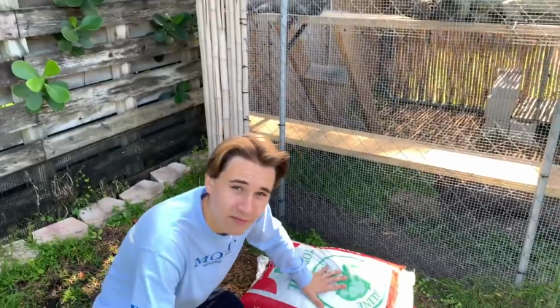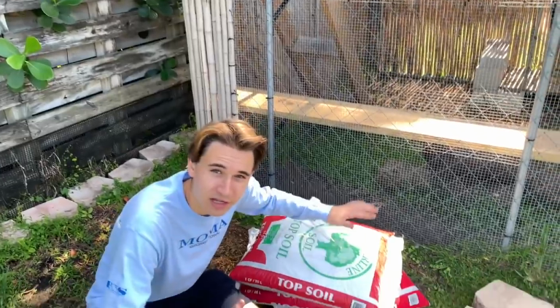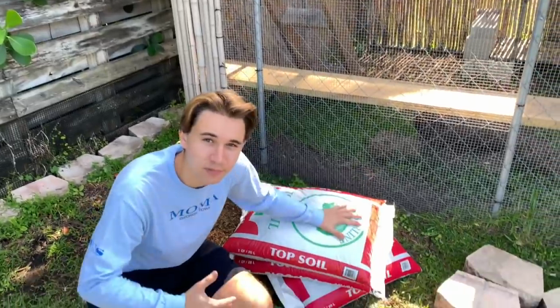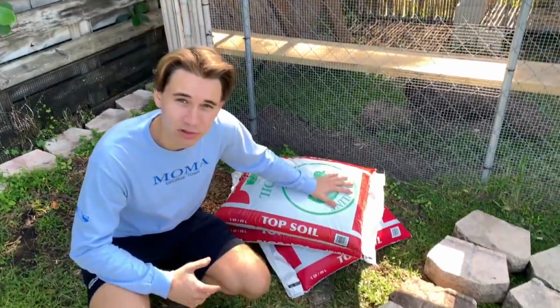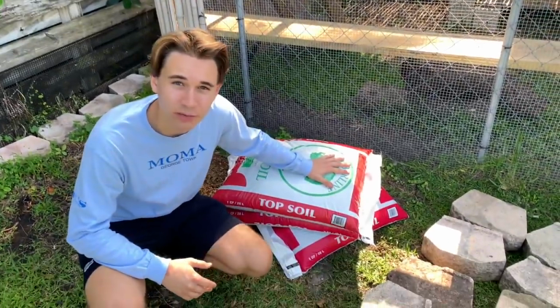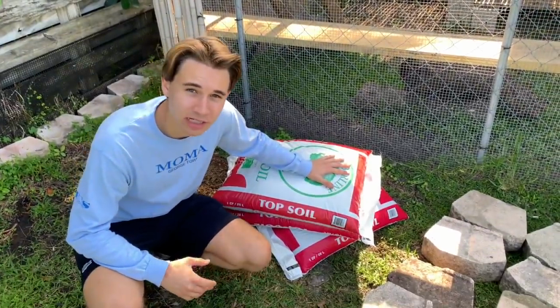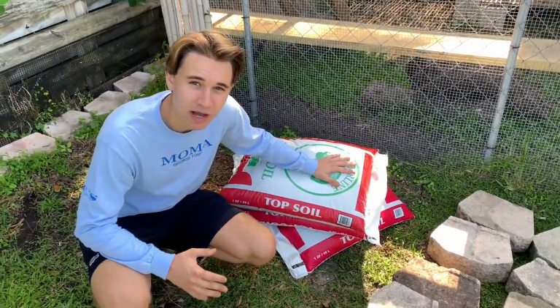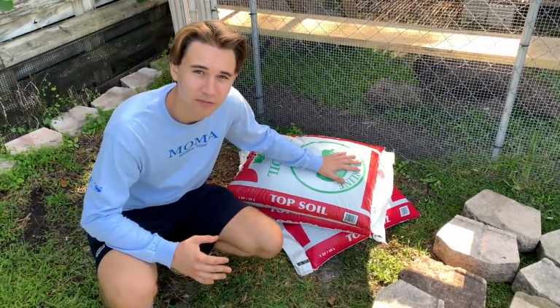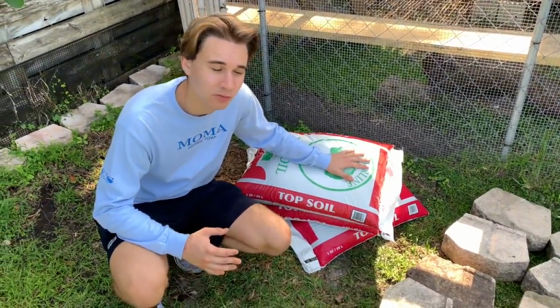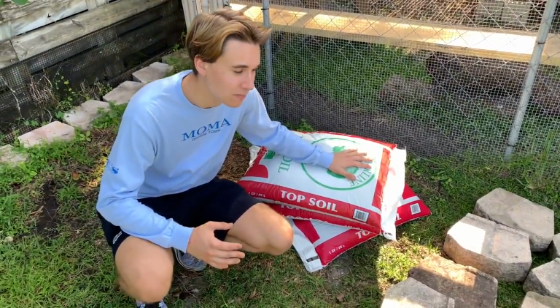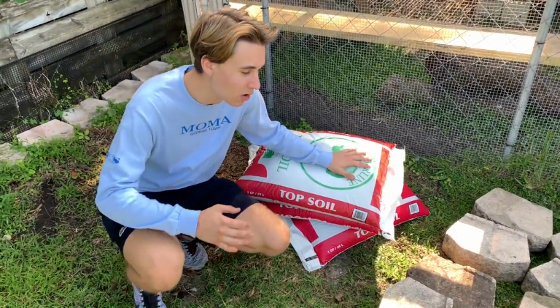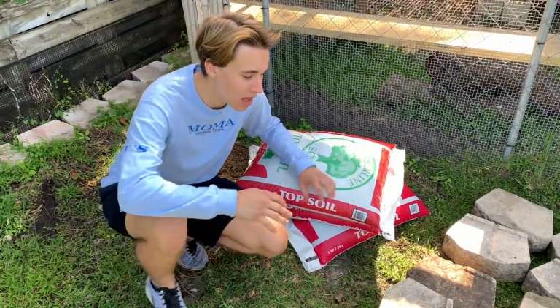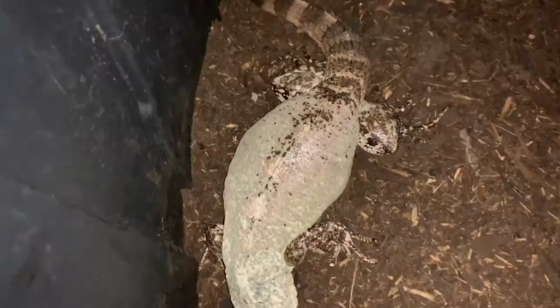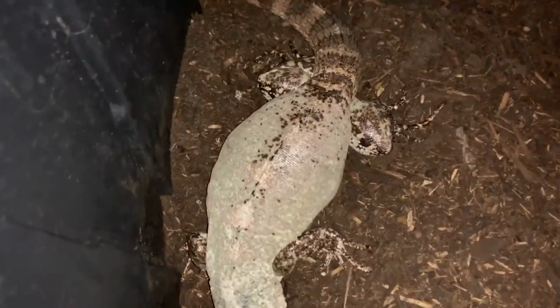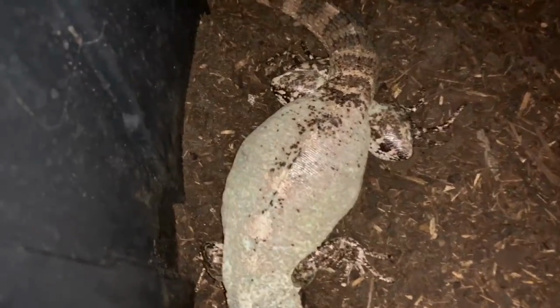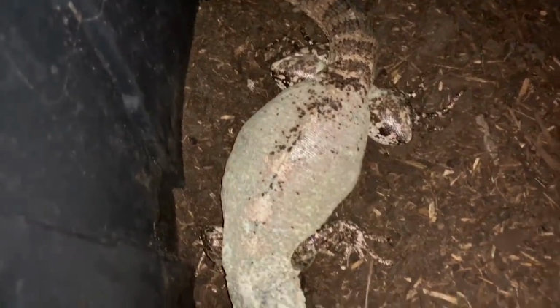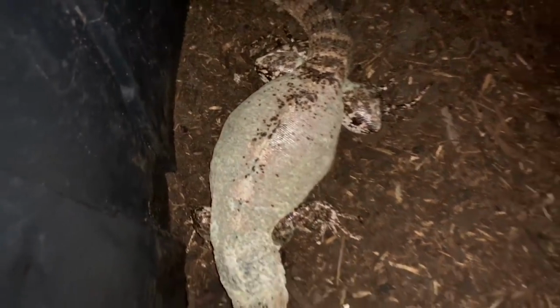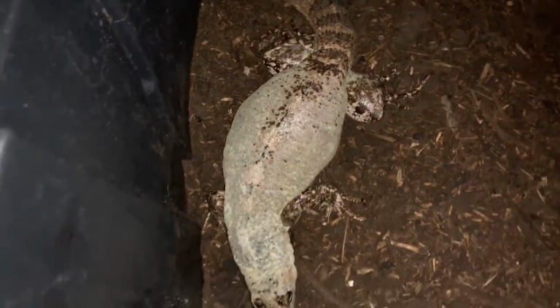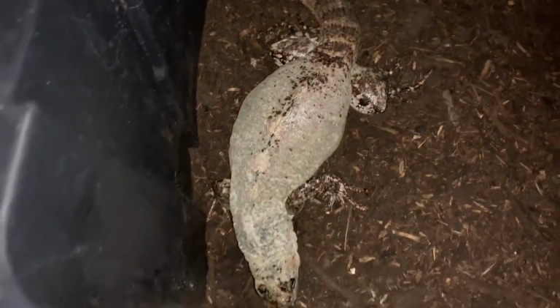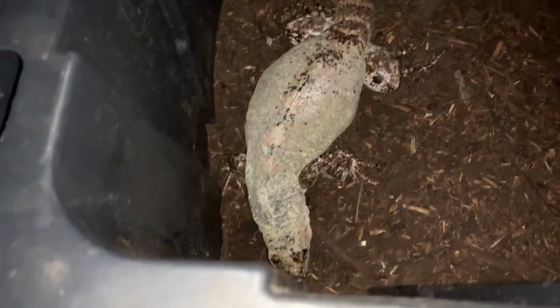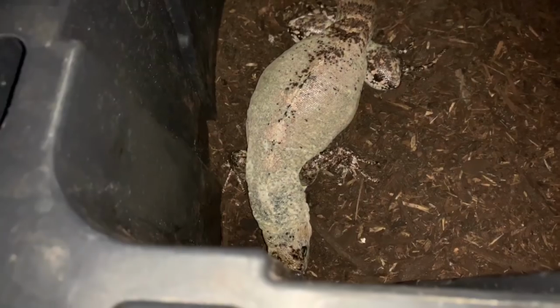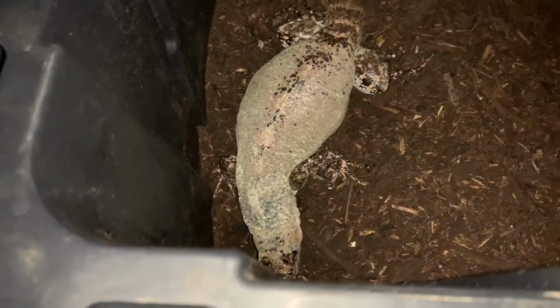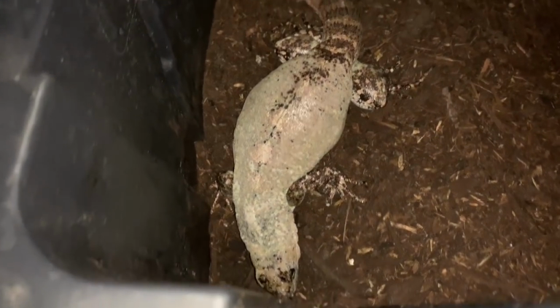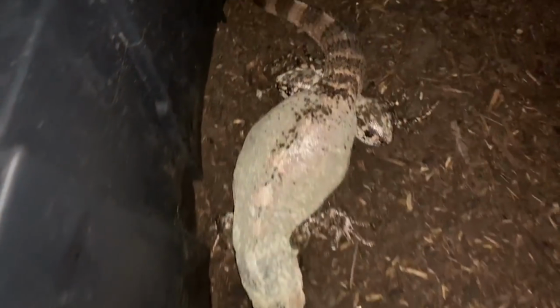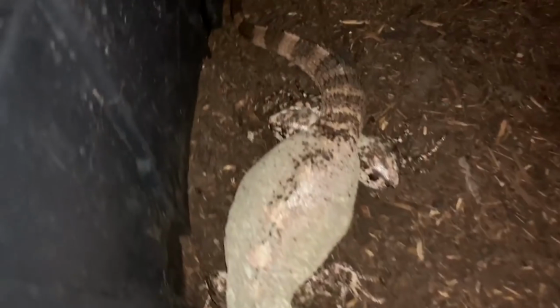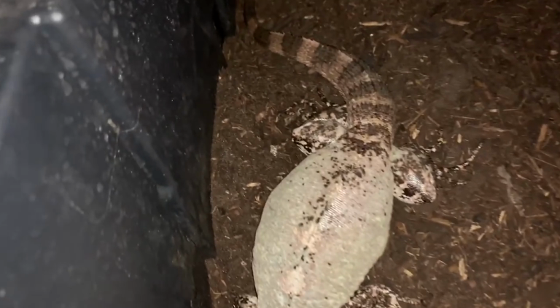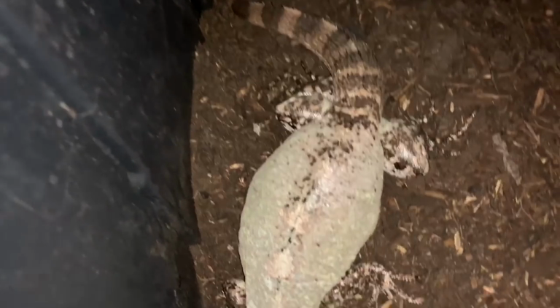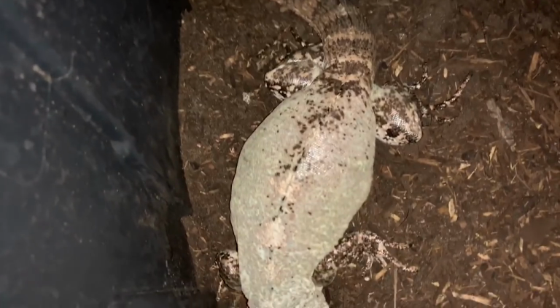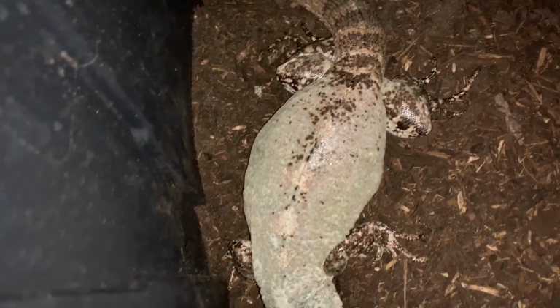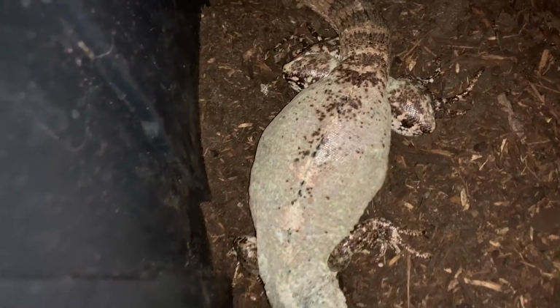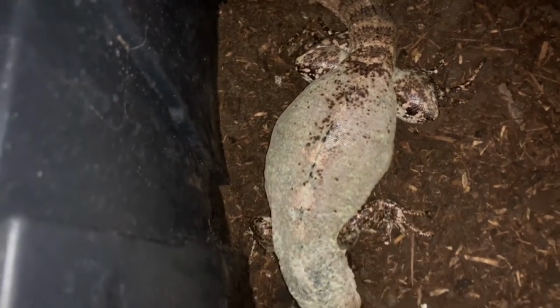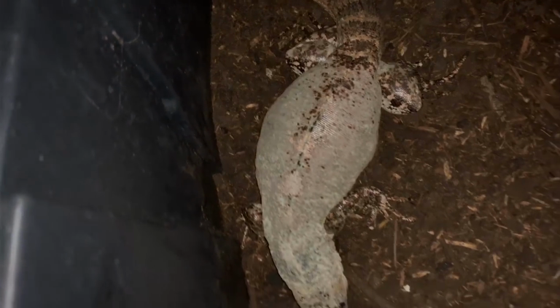We have the topsoil that we did buy from Home Depot. She is just jam-packed, full of eggs.